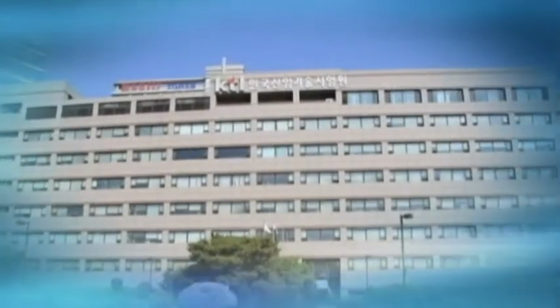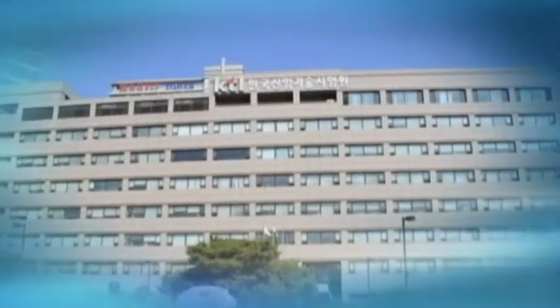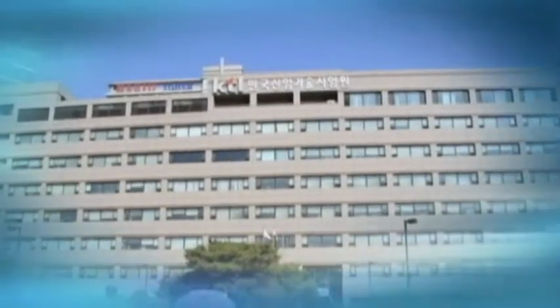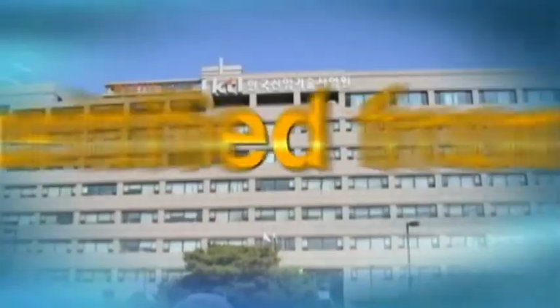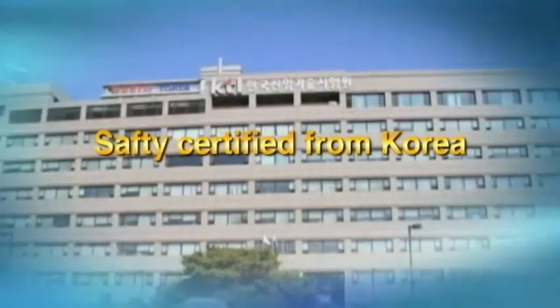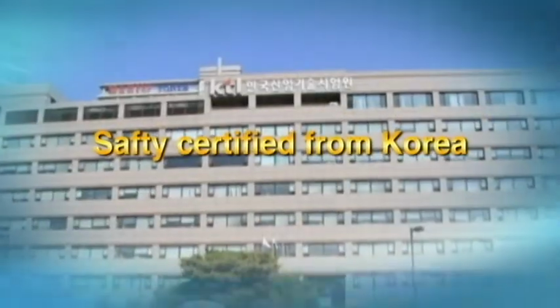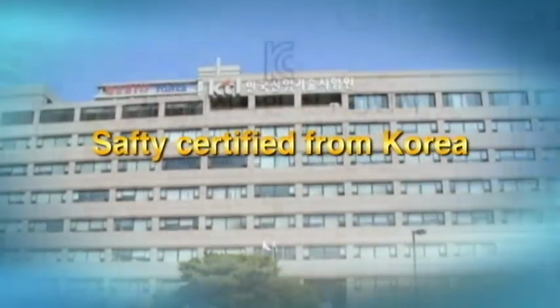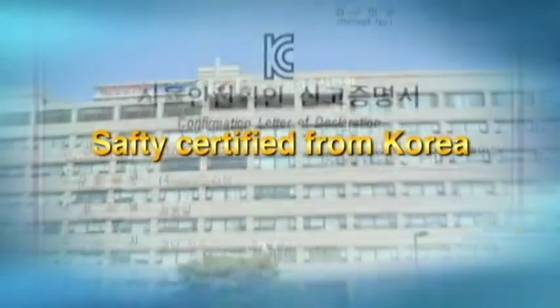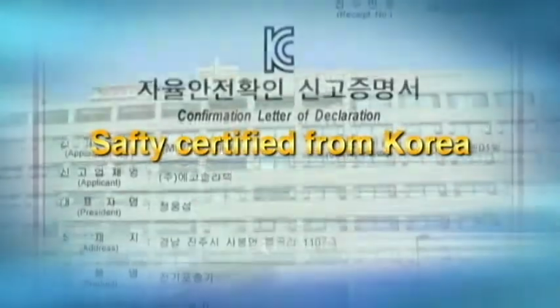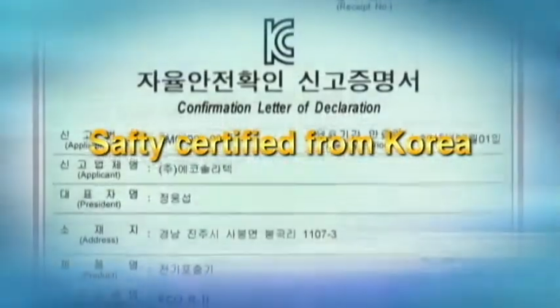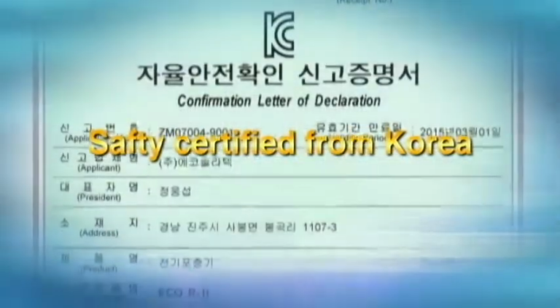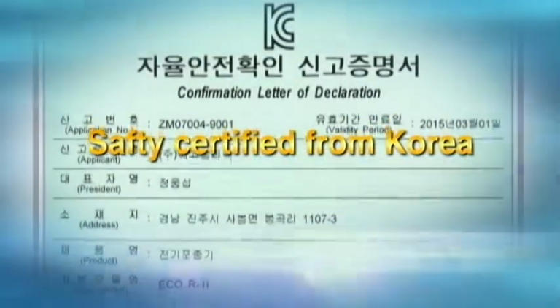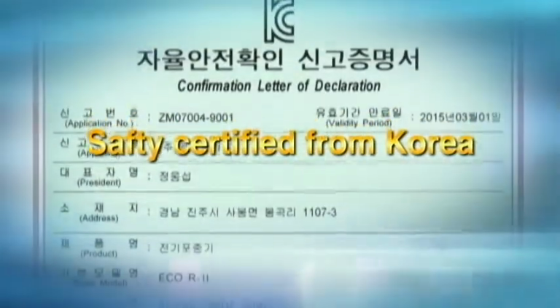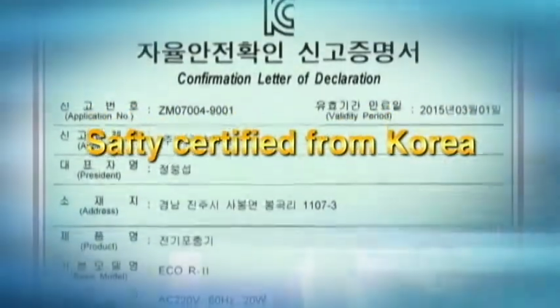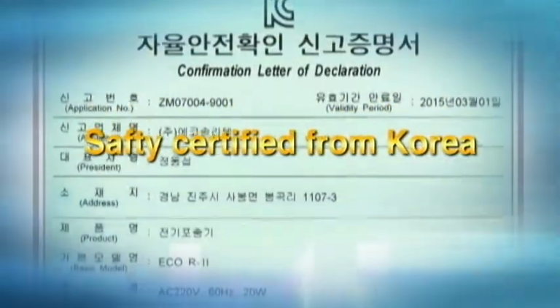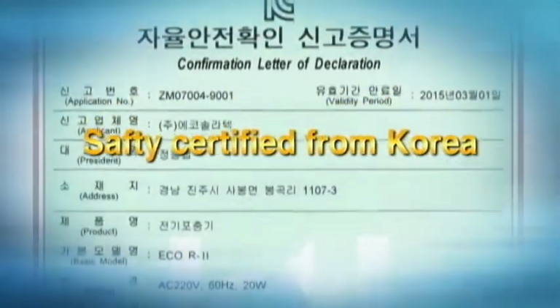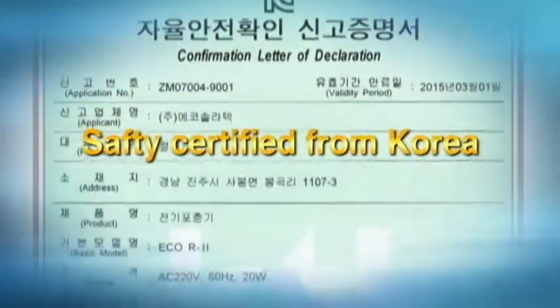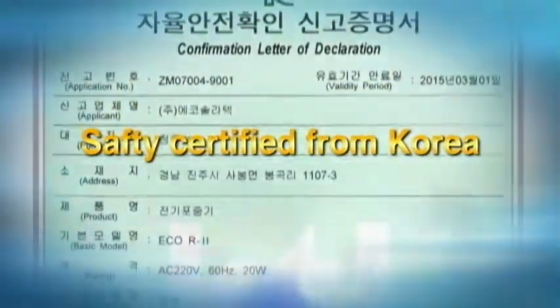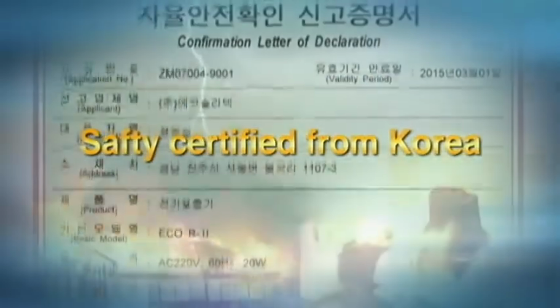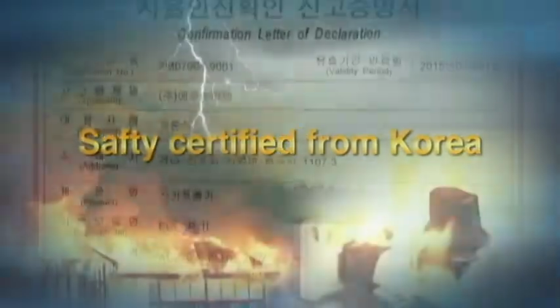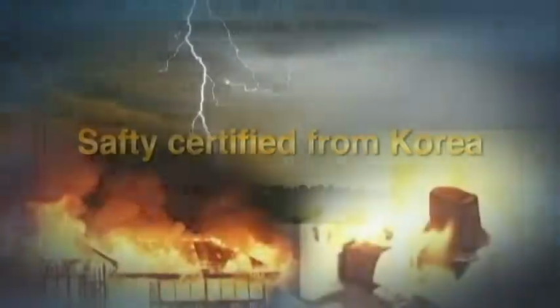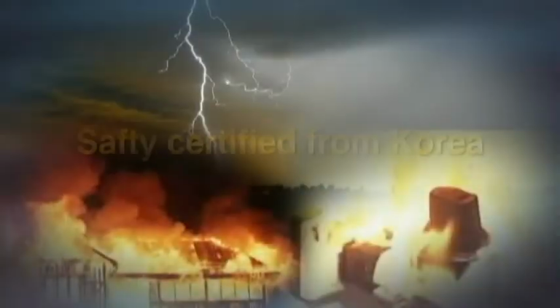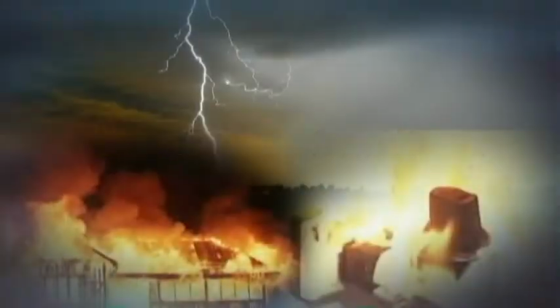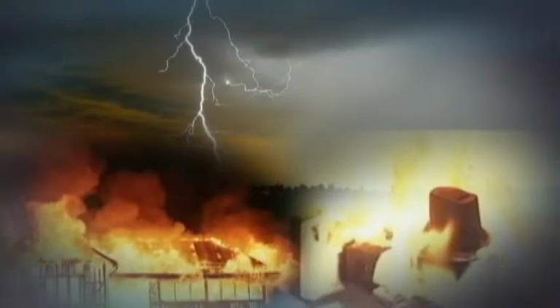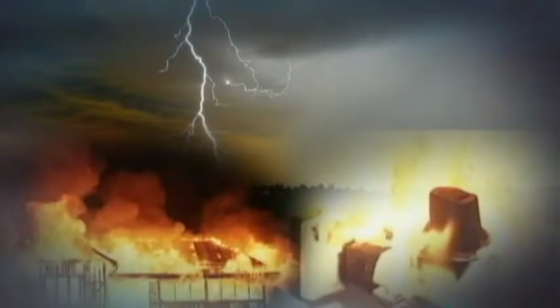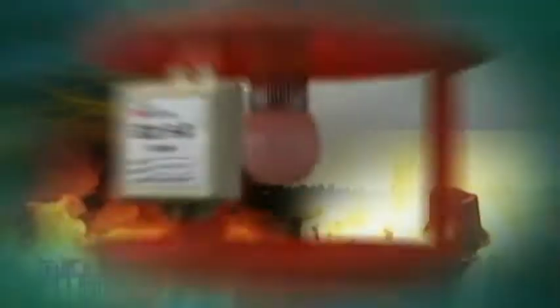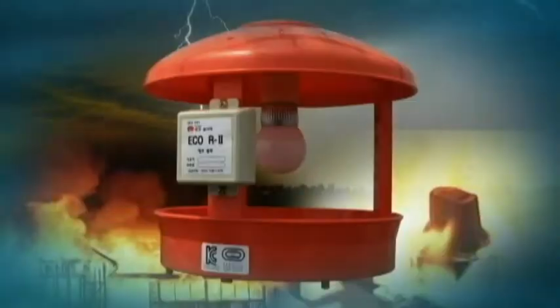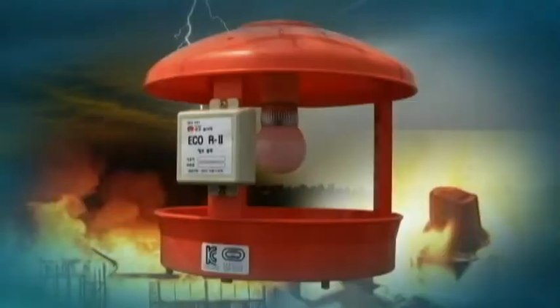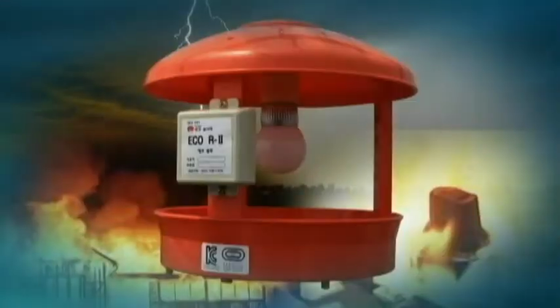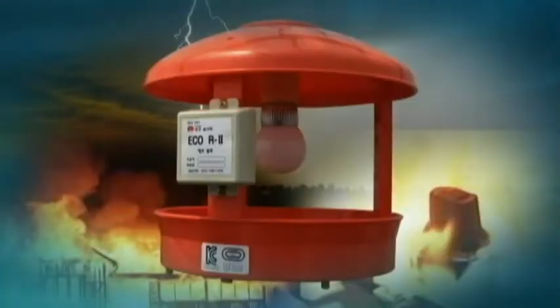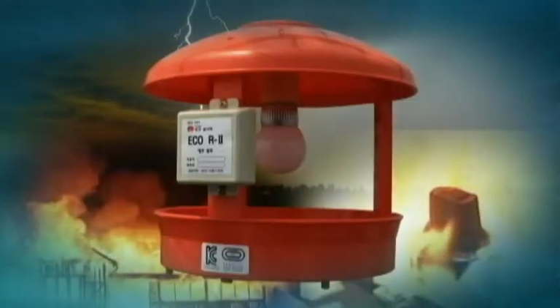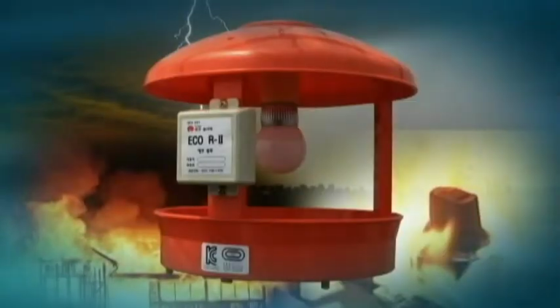Also, safety certified from Korea, it does not have any danger from electrical shock, electrical short and fire.